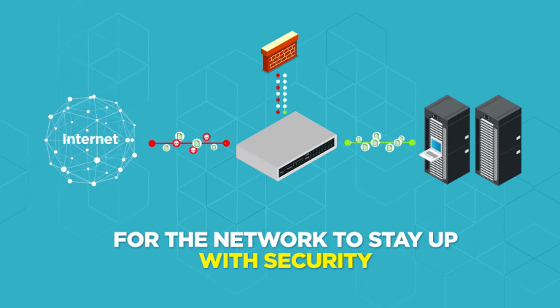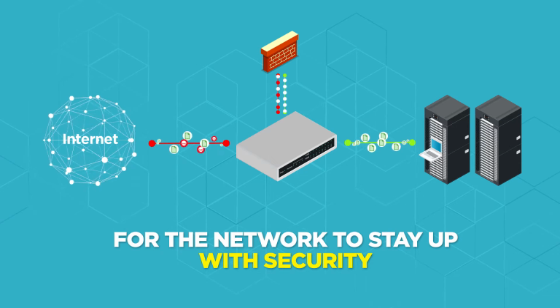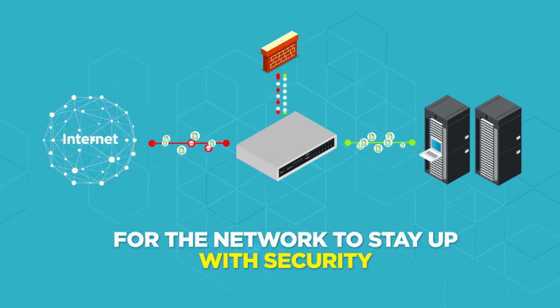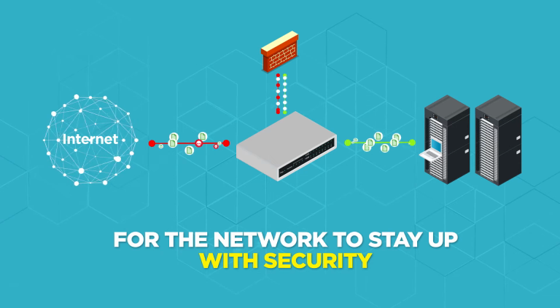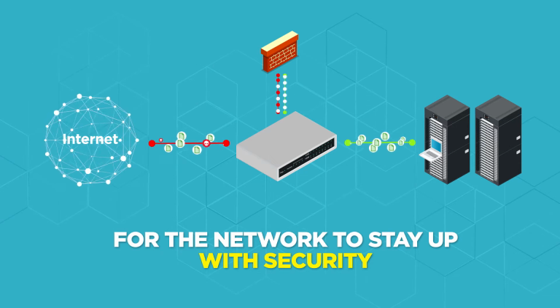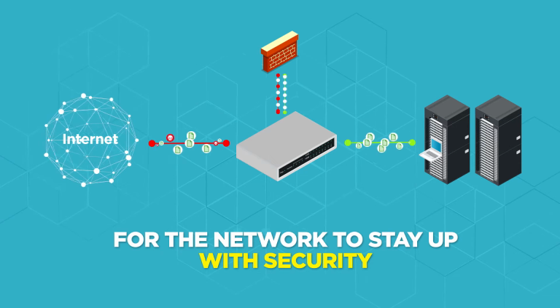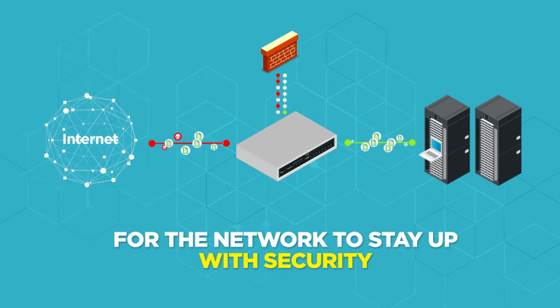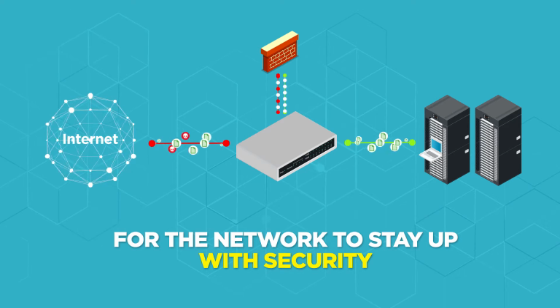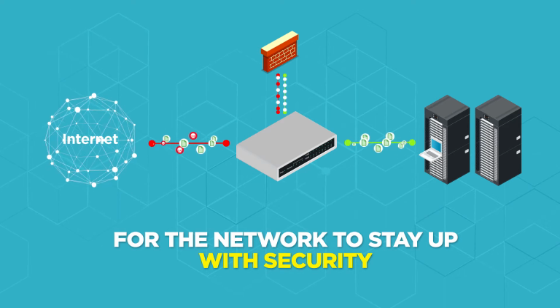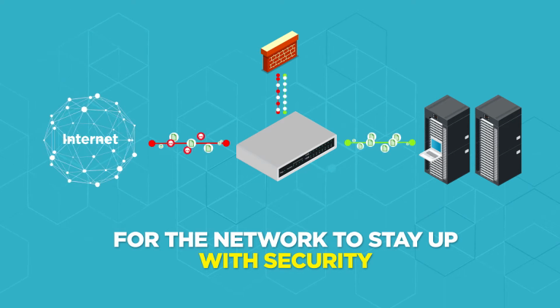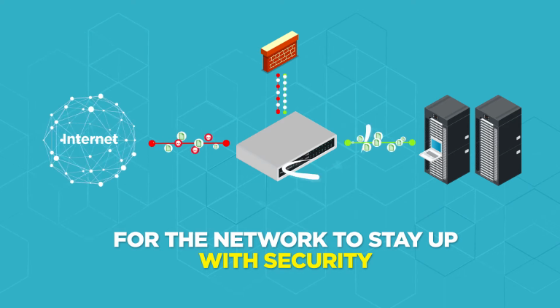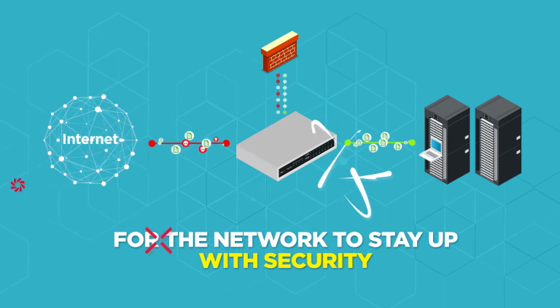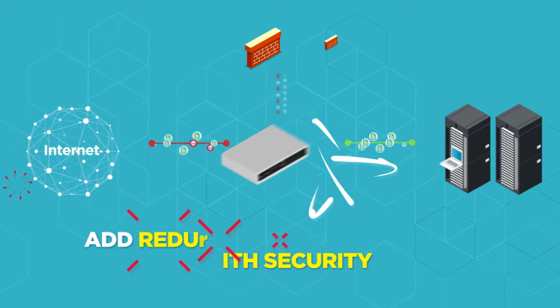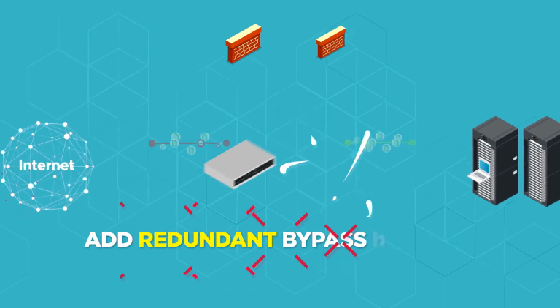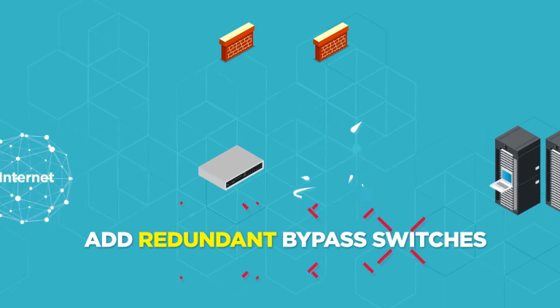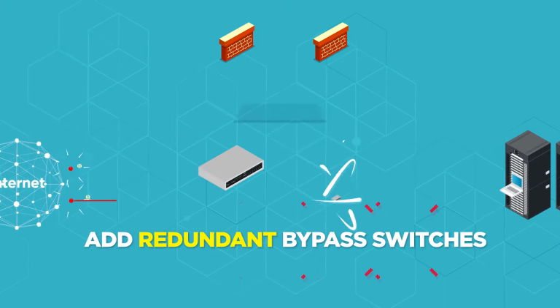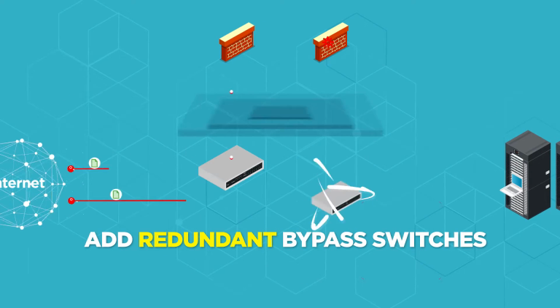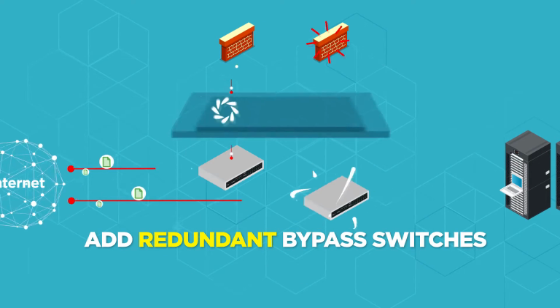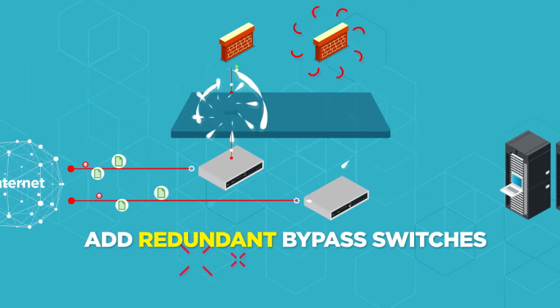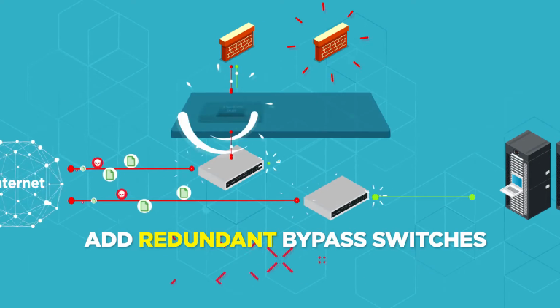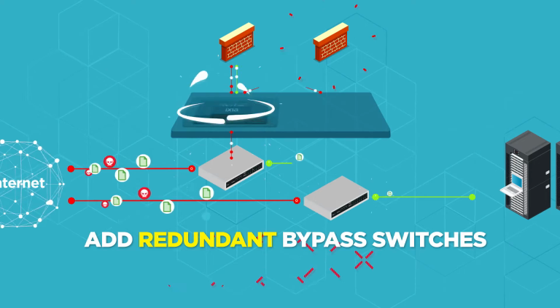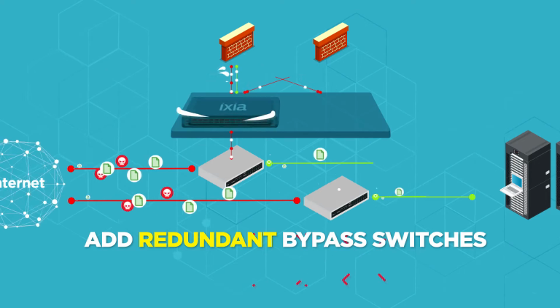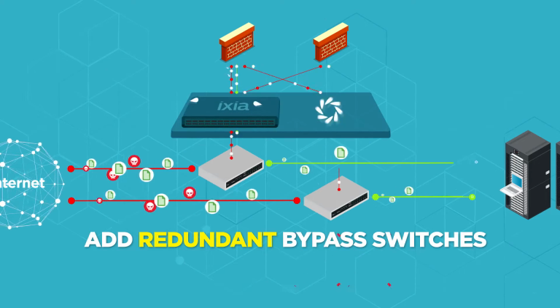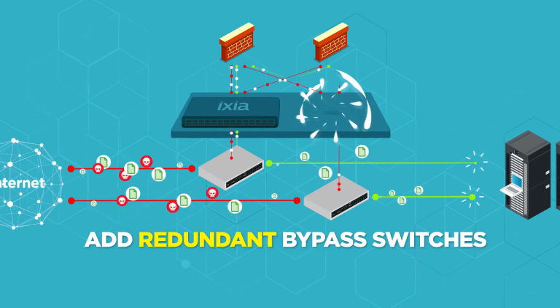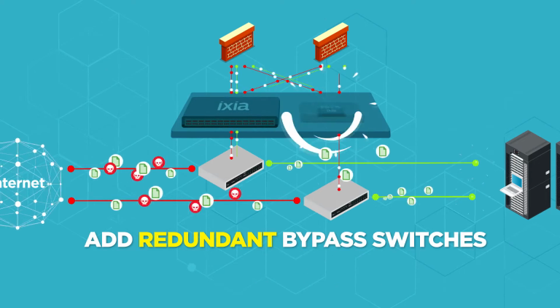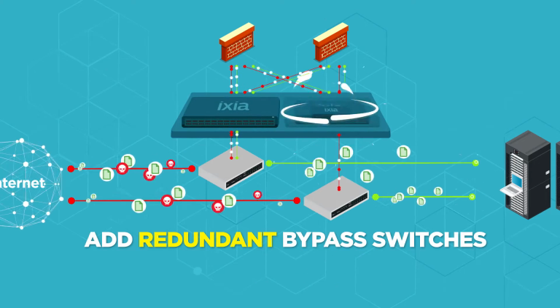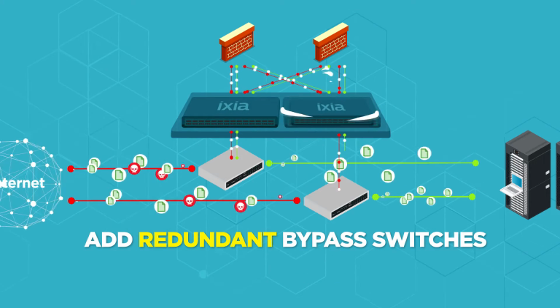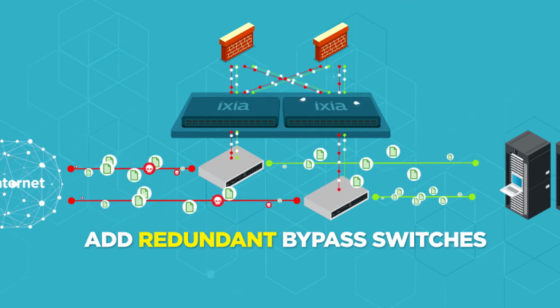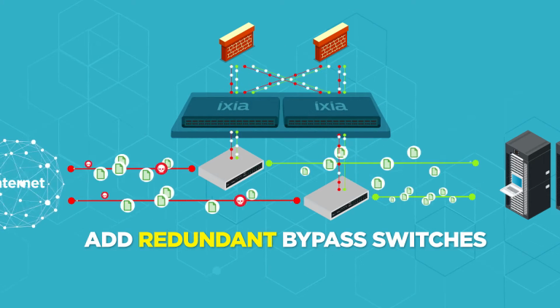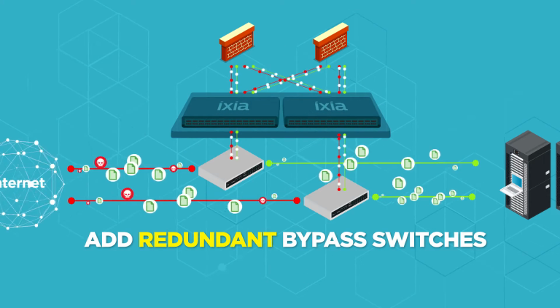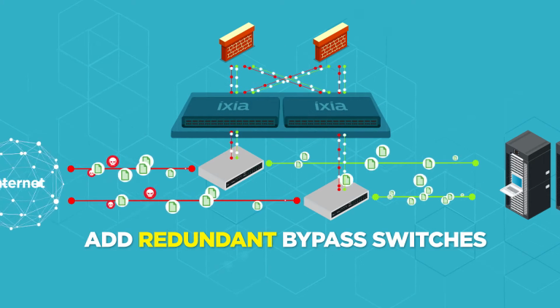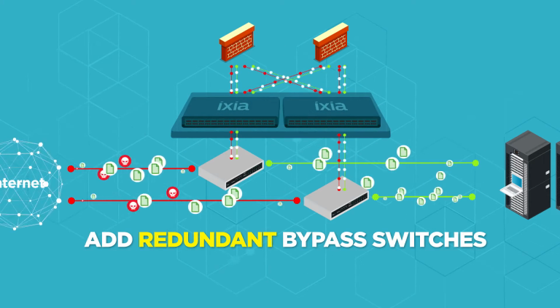If you want the network up and security on, no matter which component fails, you add redundant network packet brokers and another bypass.